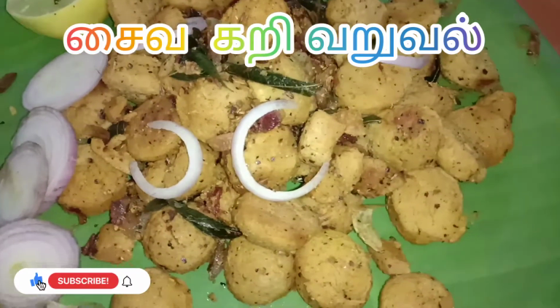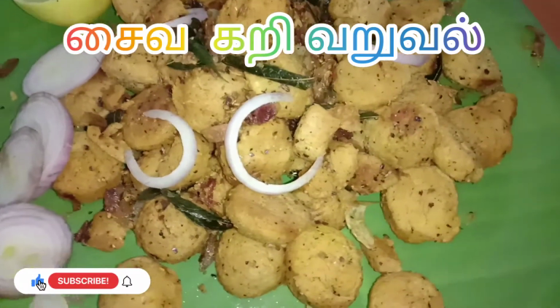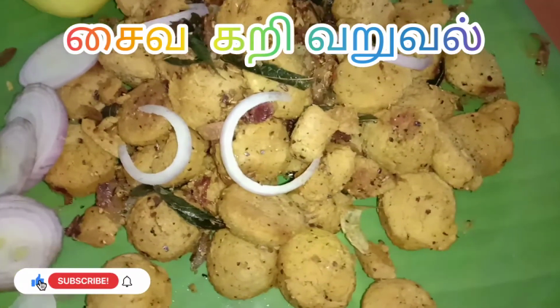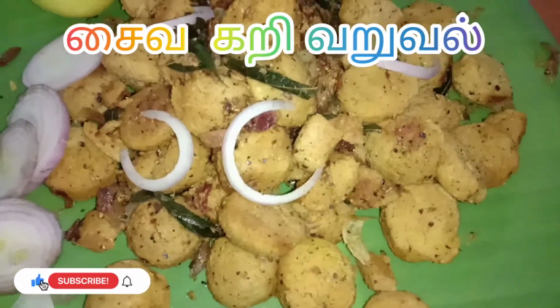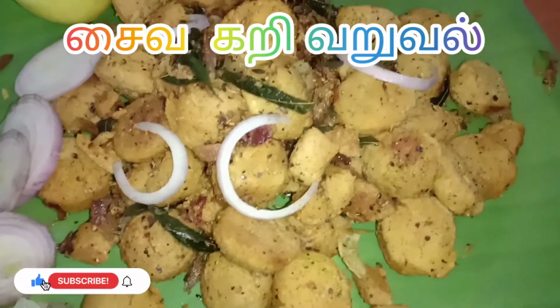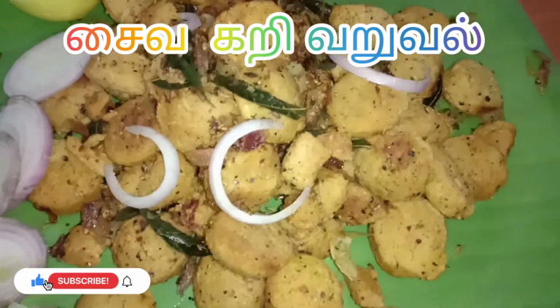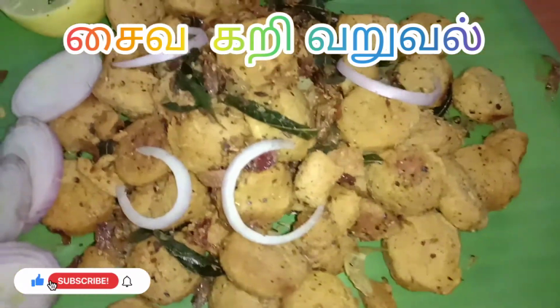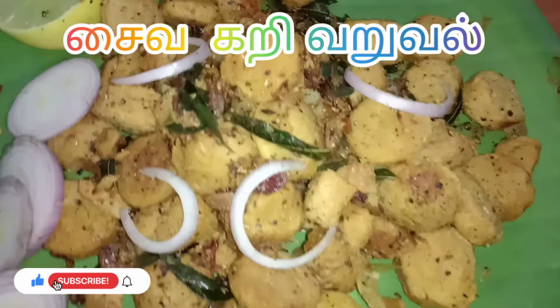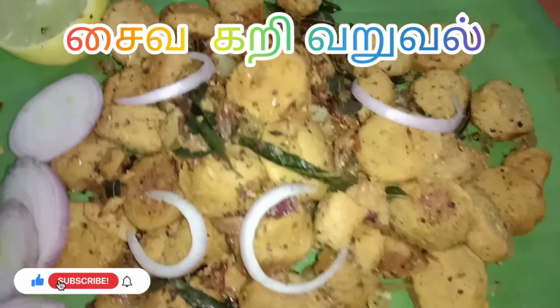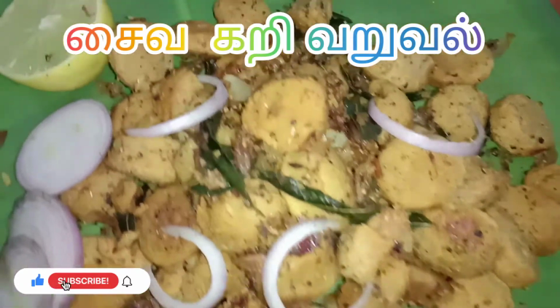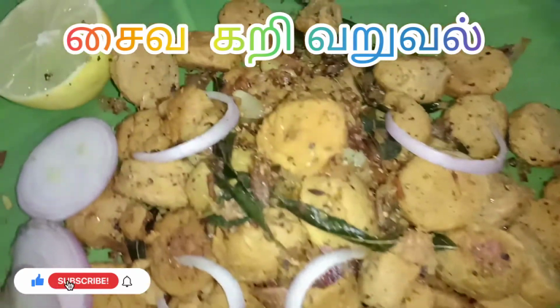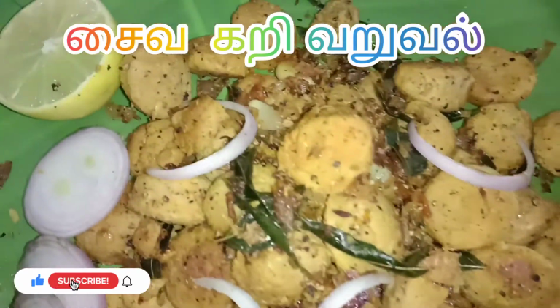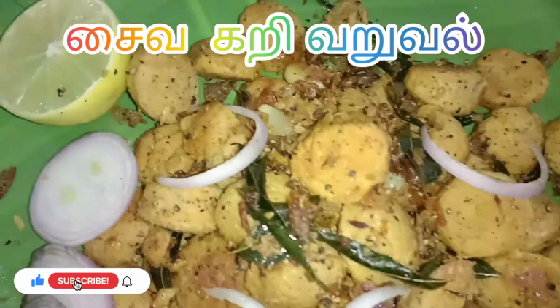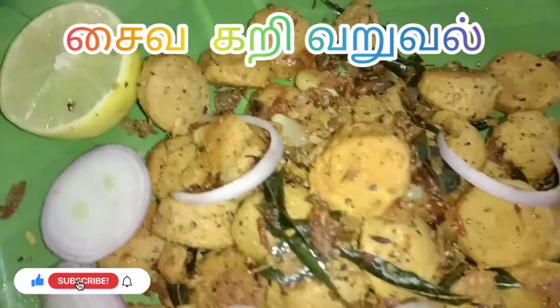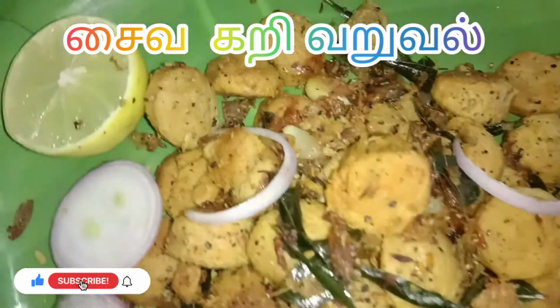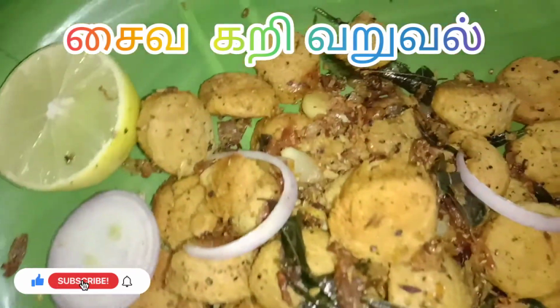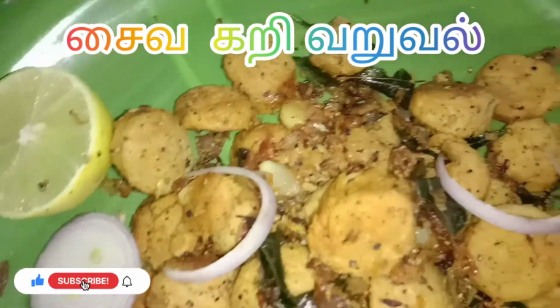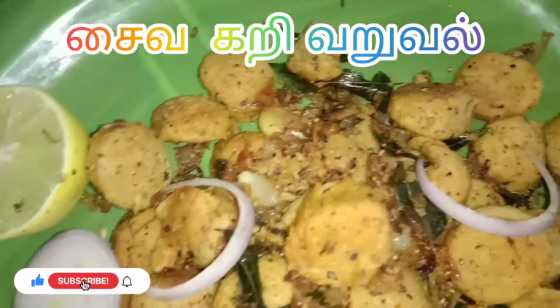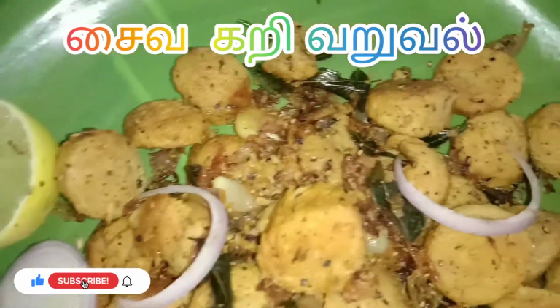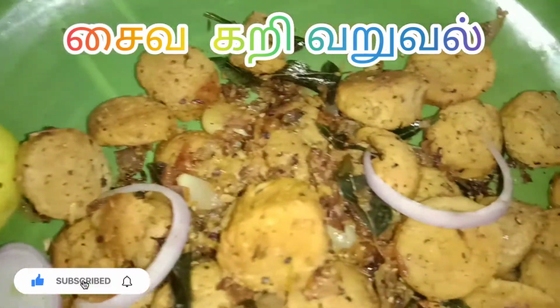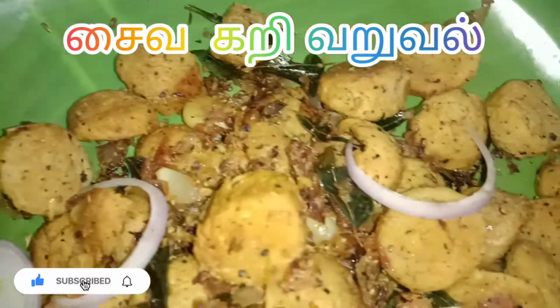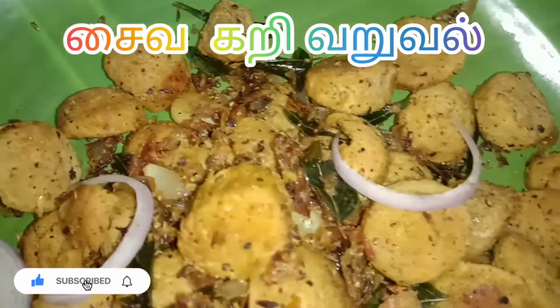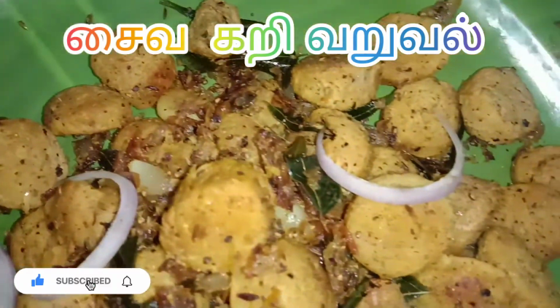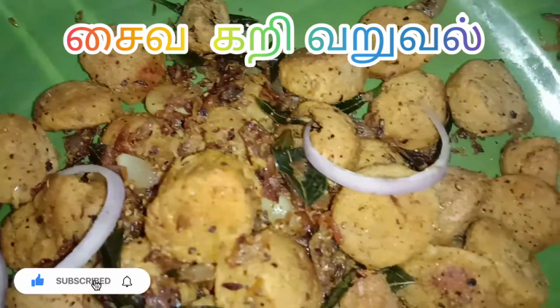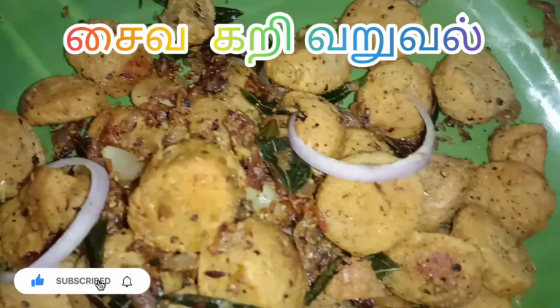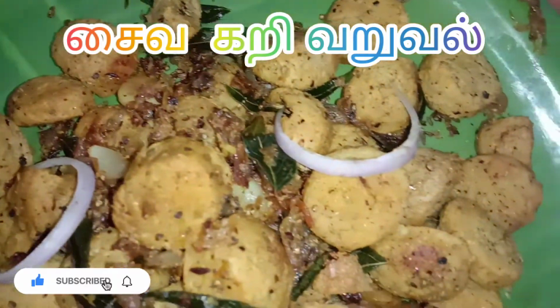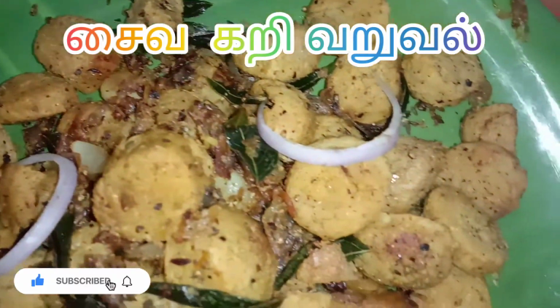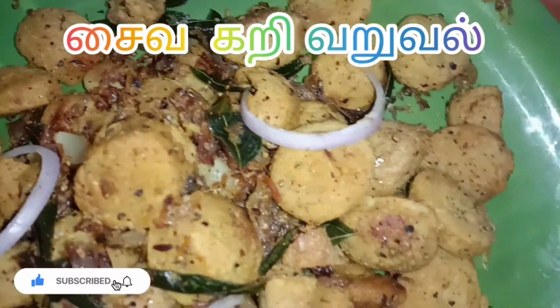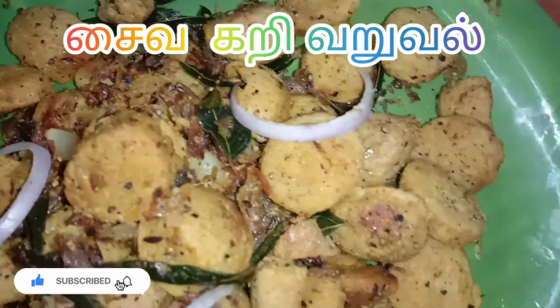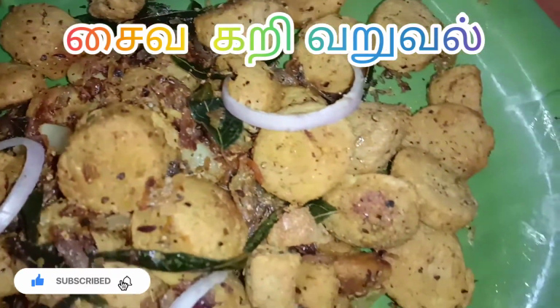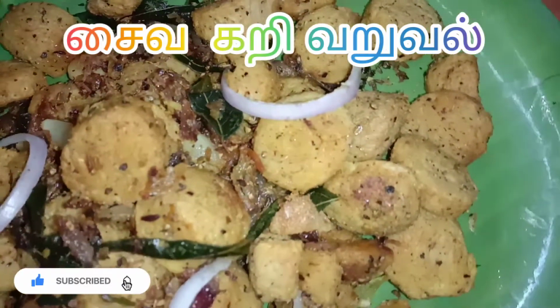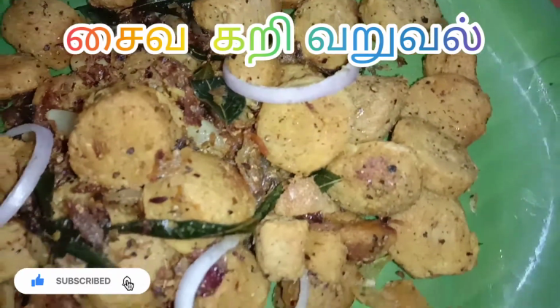Hi friends, how are you? Let's see the video of Saiva Karivar.